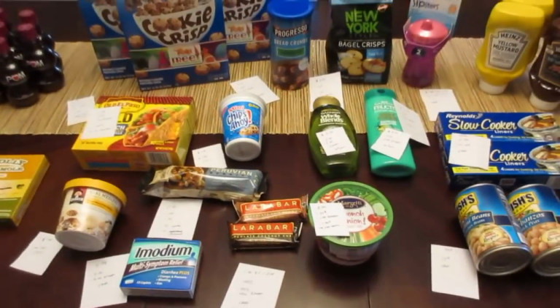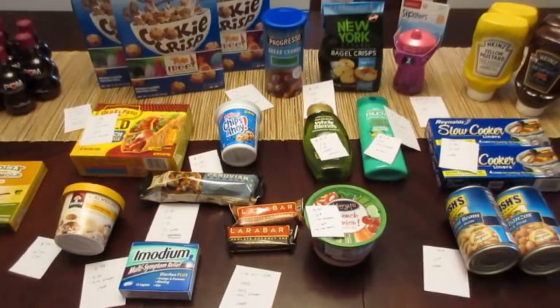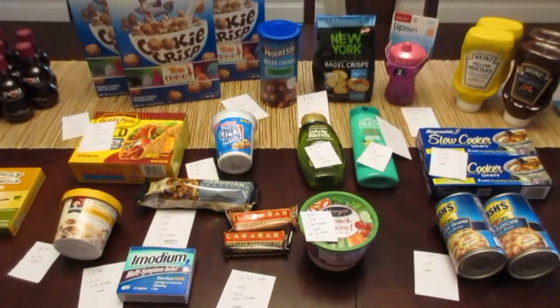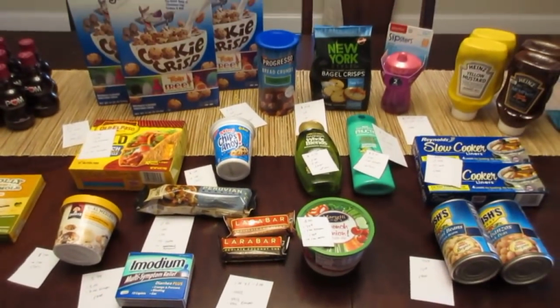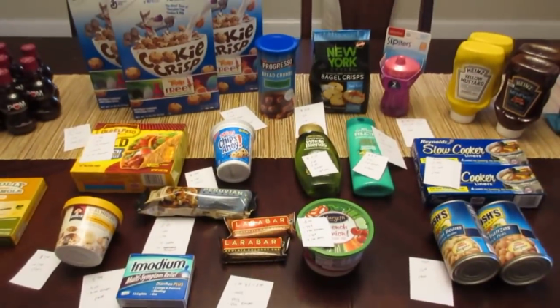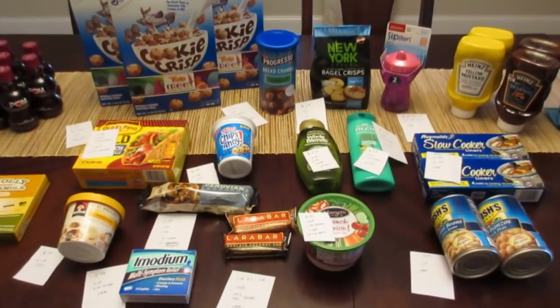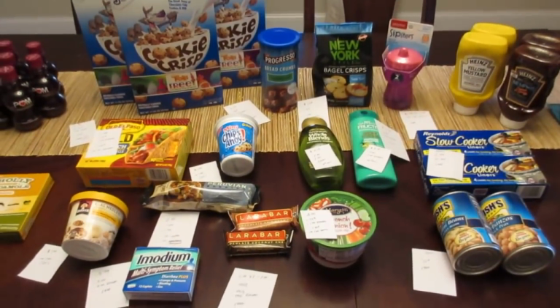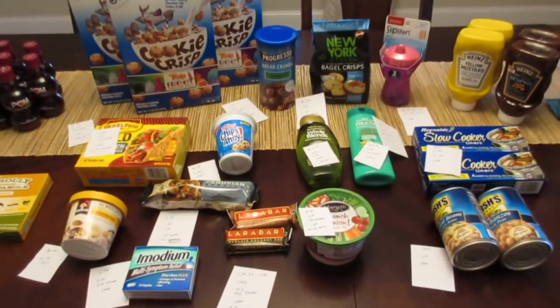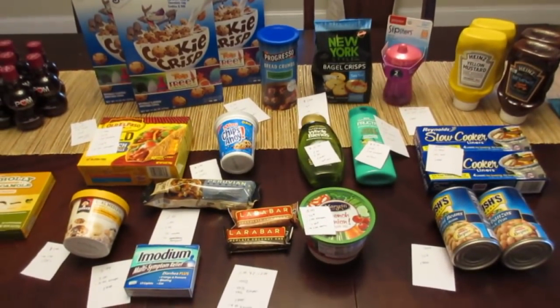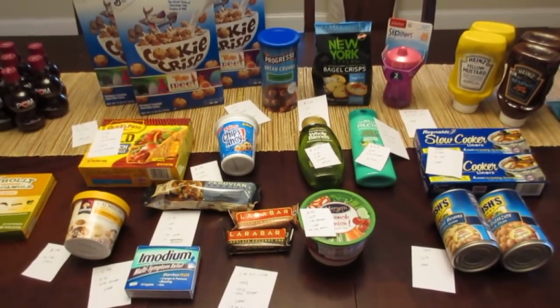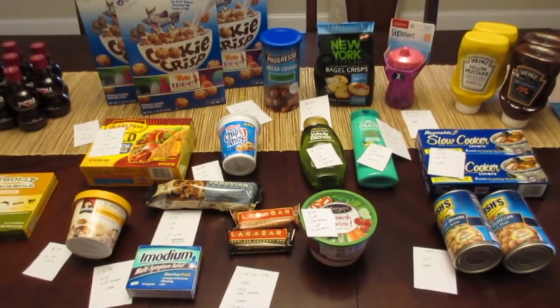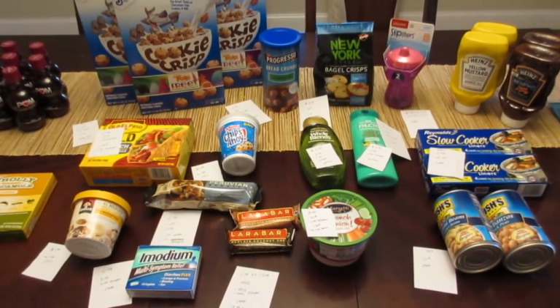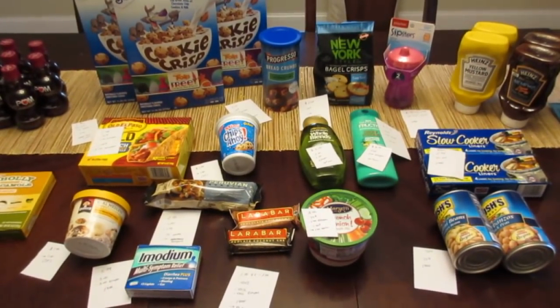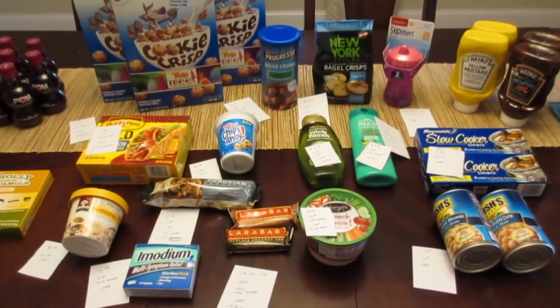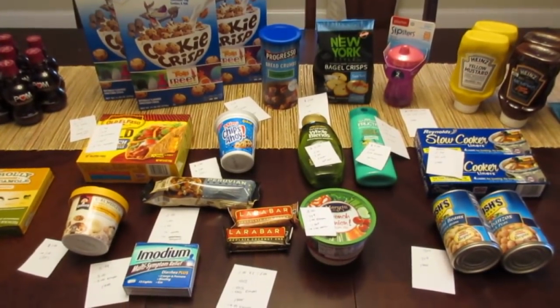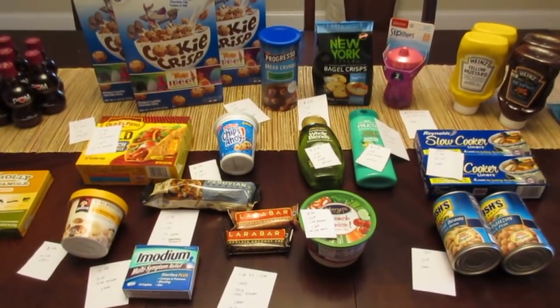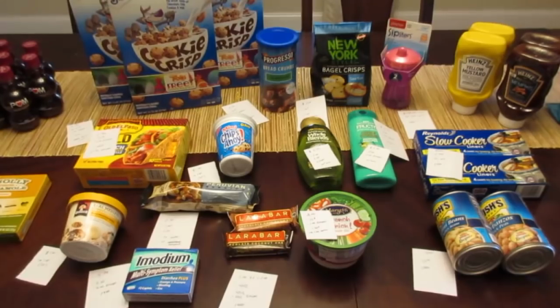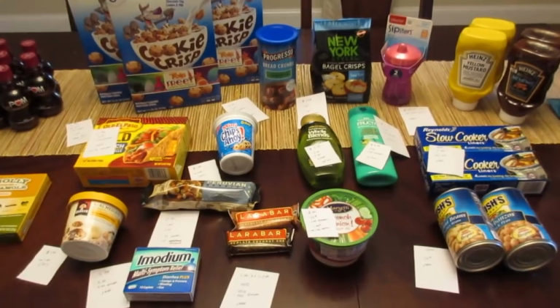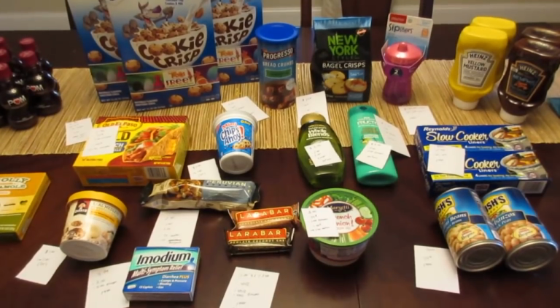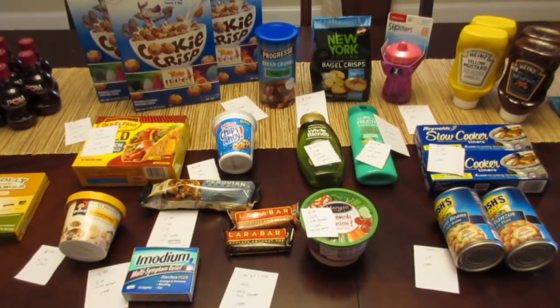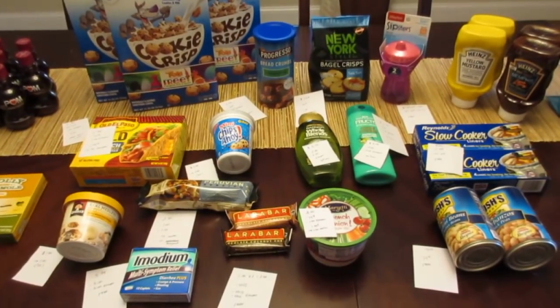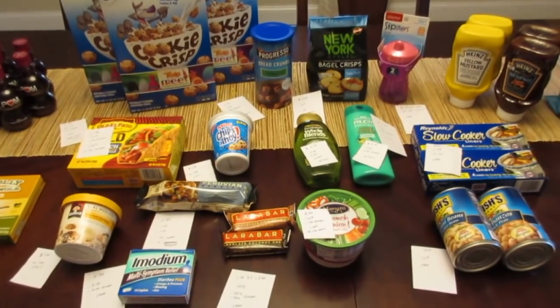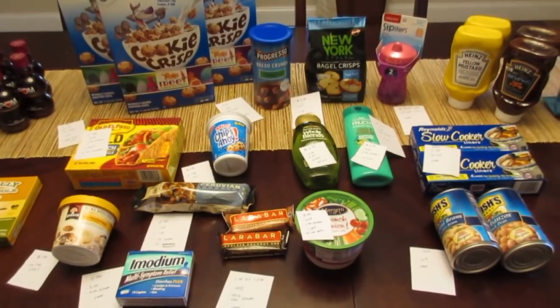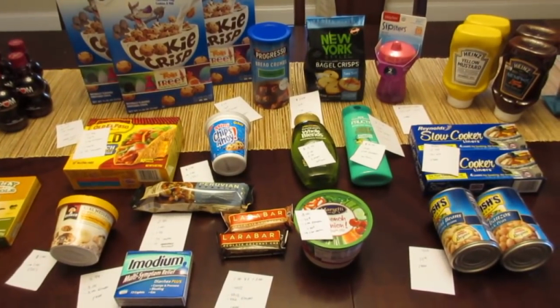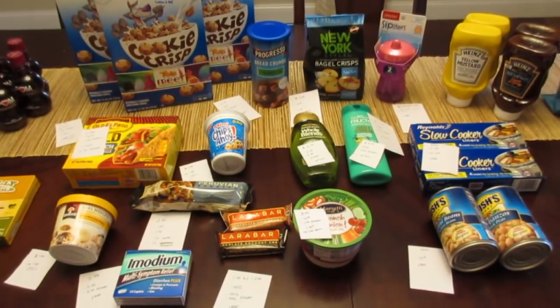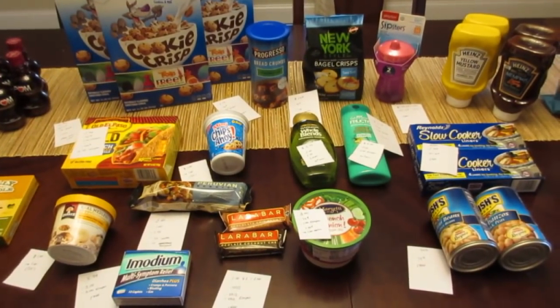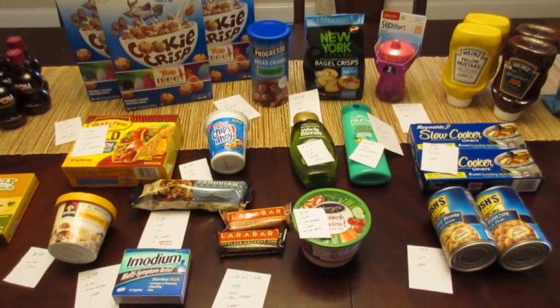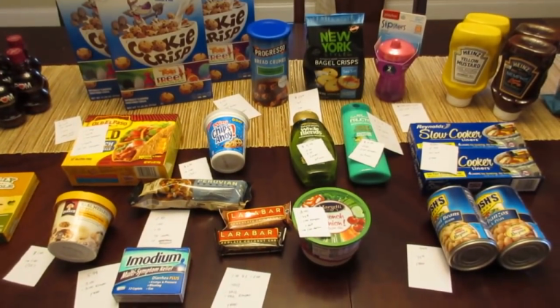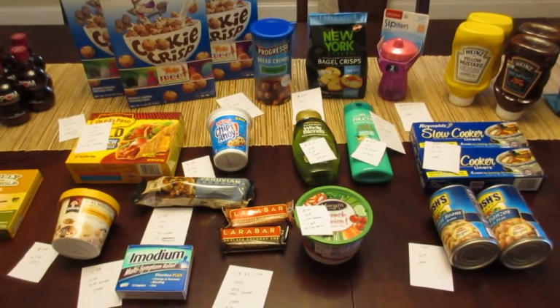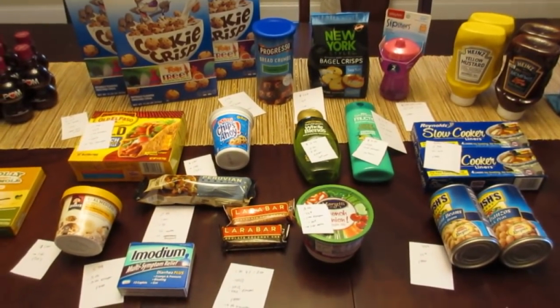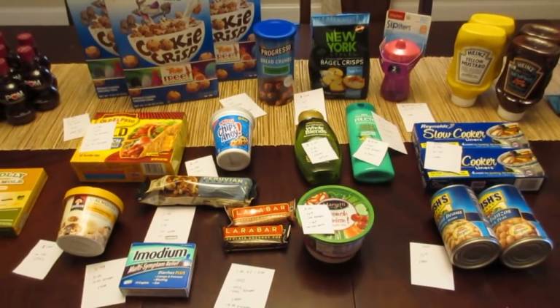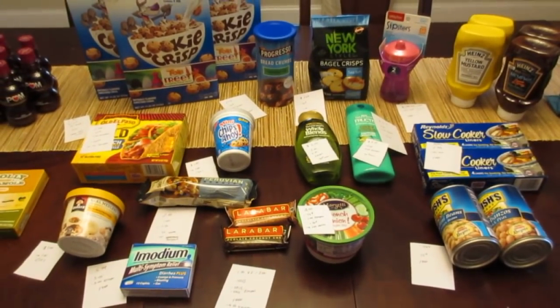All right, lots of deals. I'm happy that the e-coupons are working, at least for now. We'll see how long it lasts. Thank you.